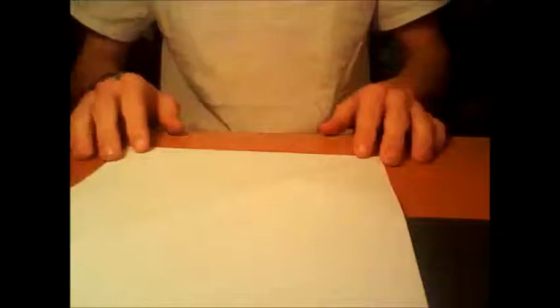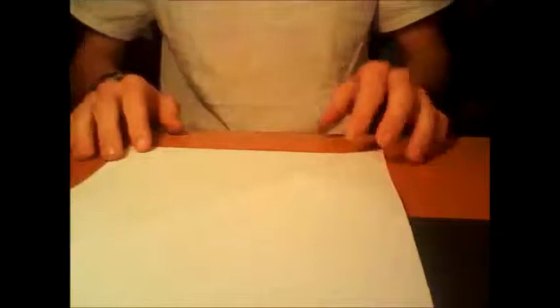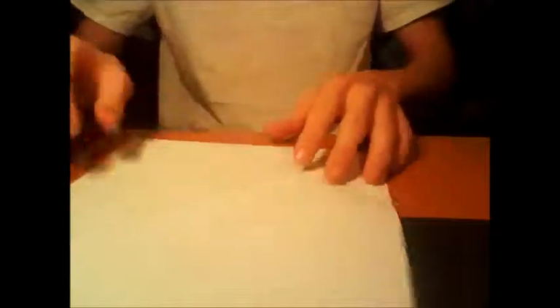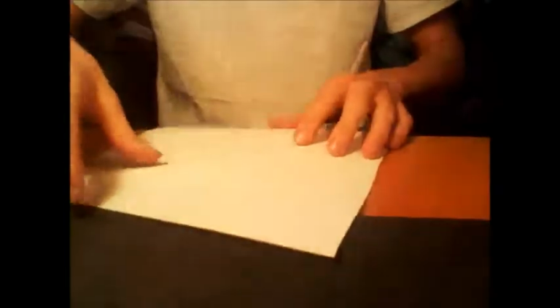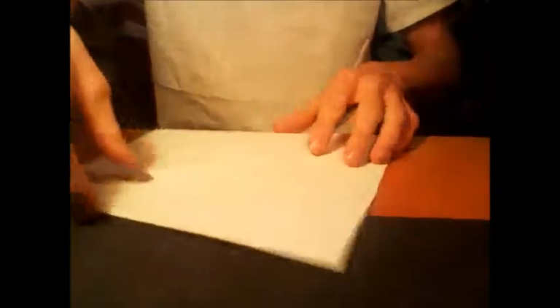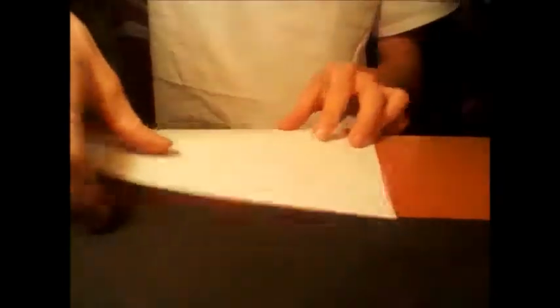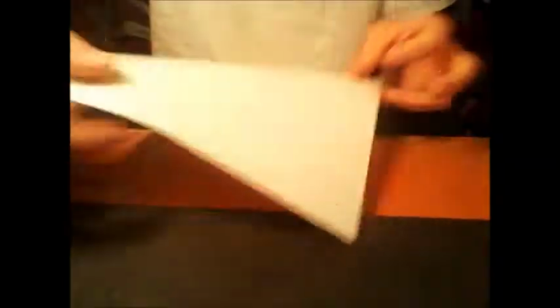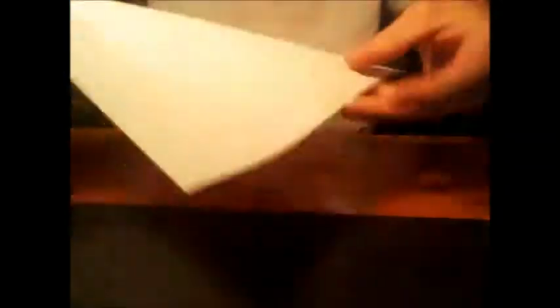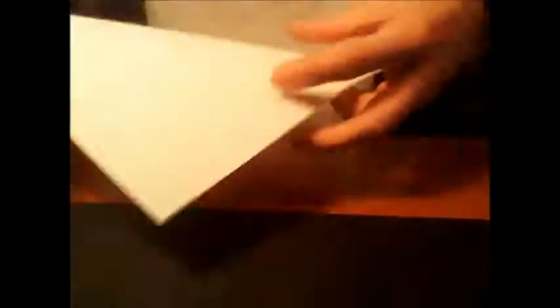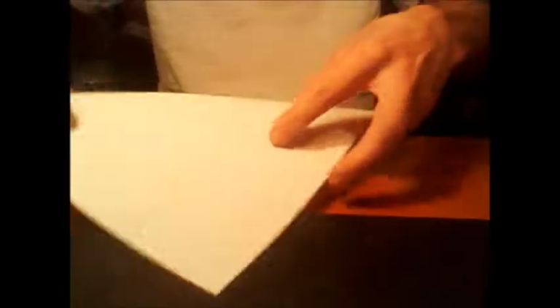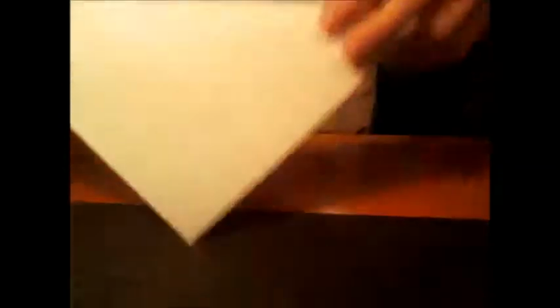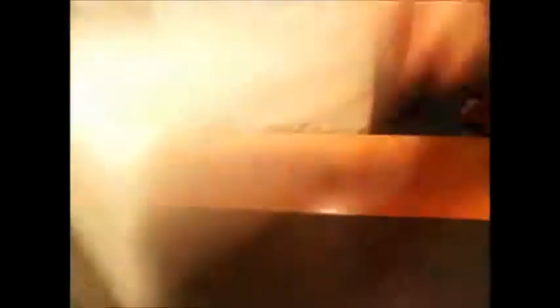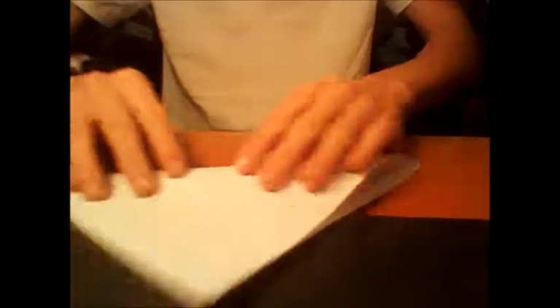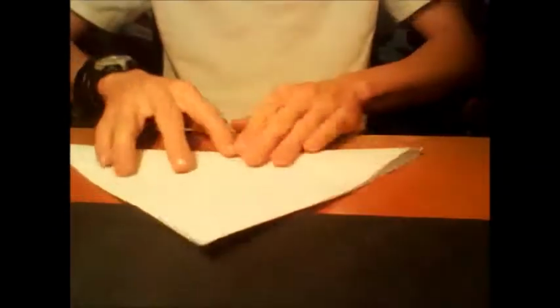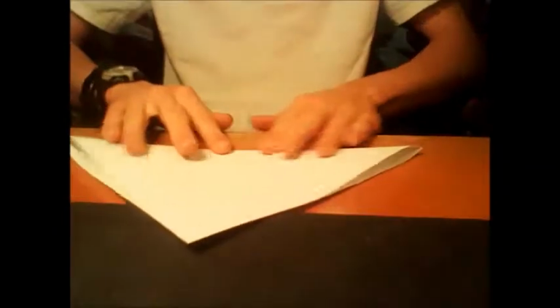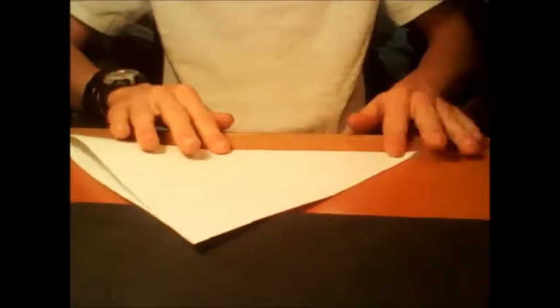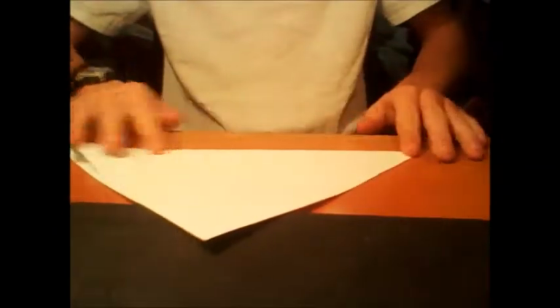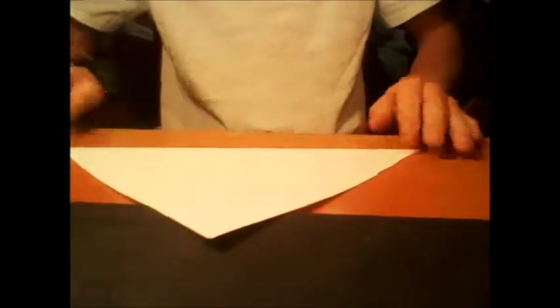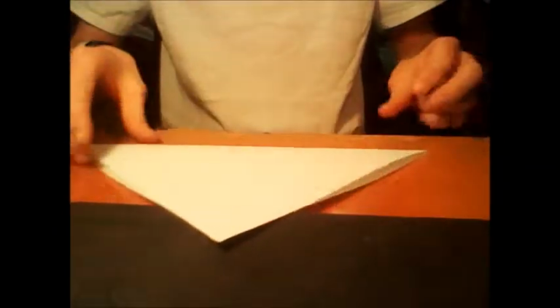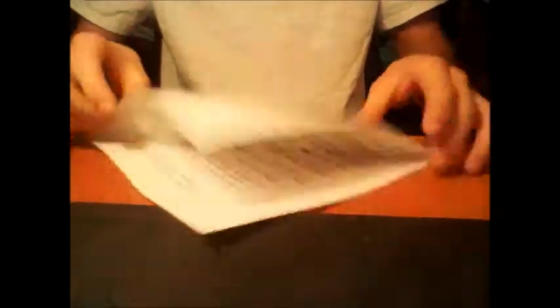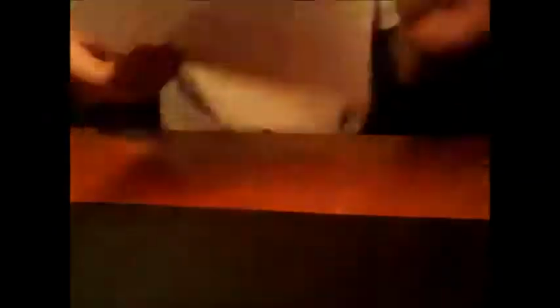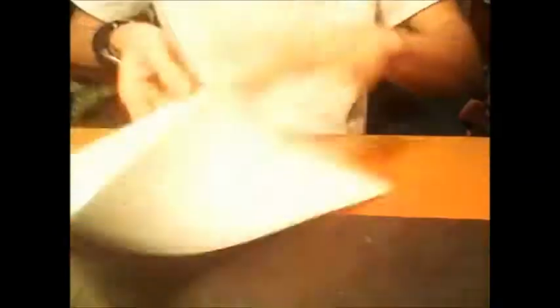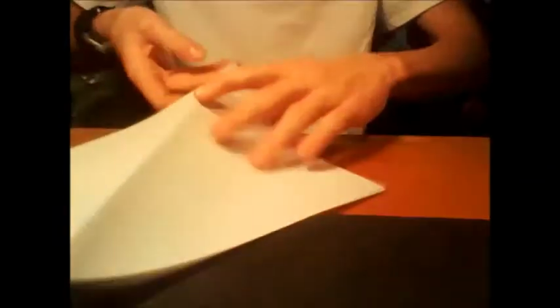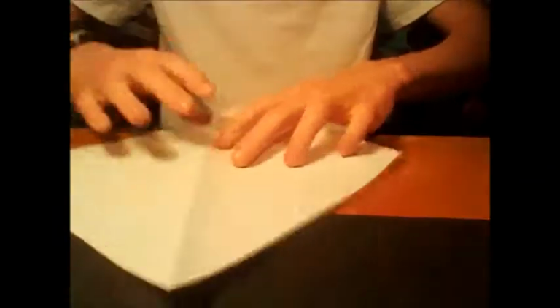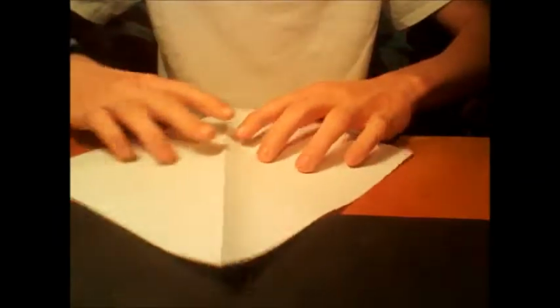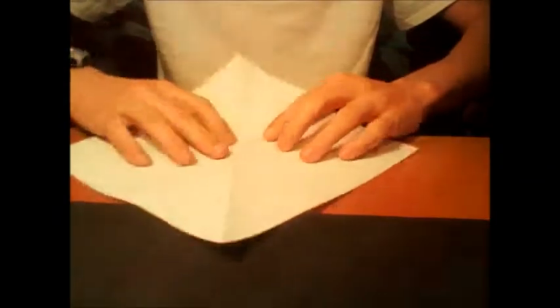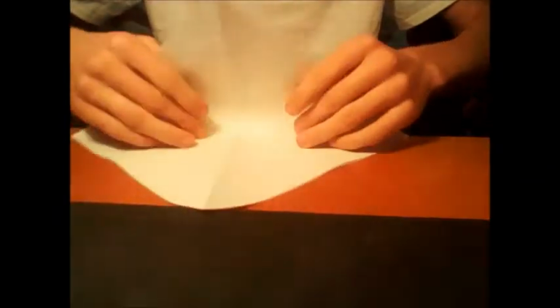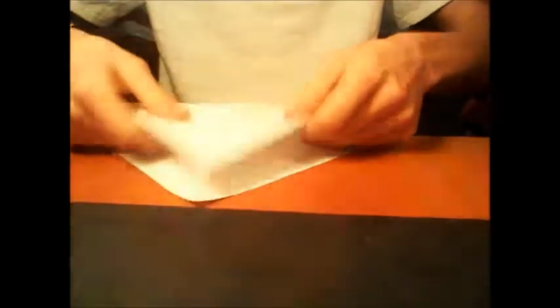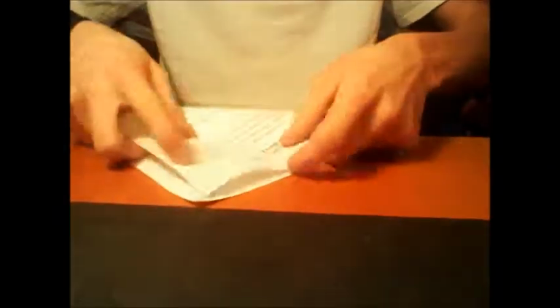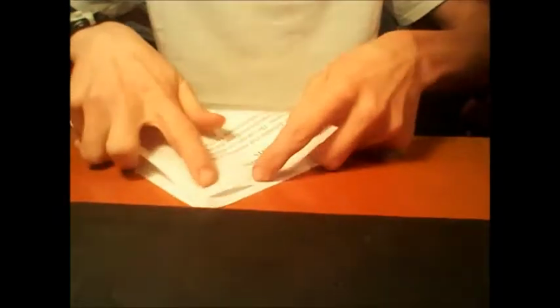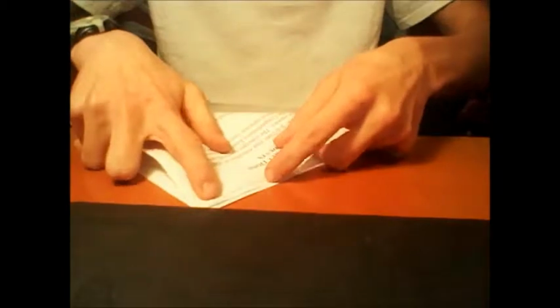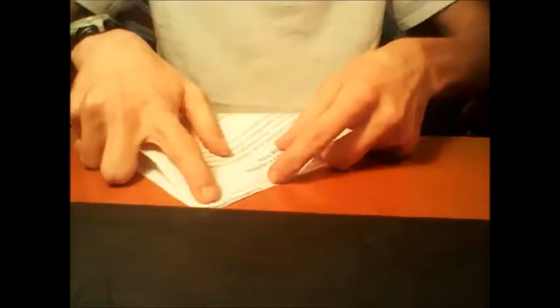Hey there, Innerwebs! To create the origami spider, begin by making the magic square.